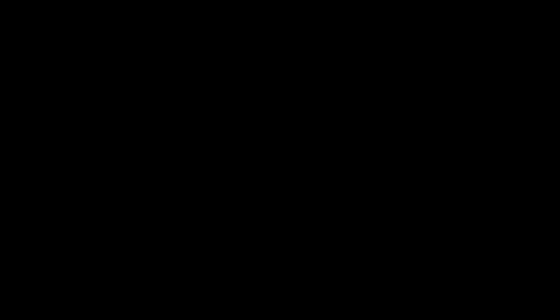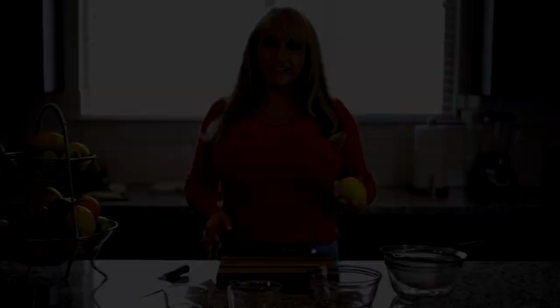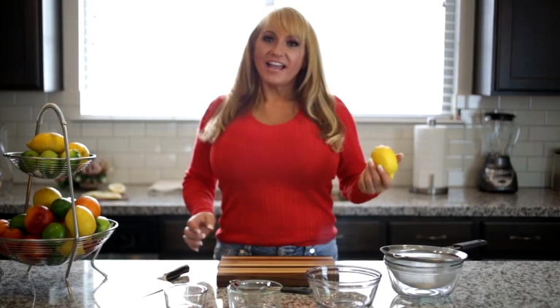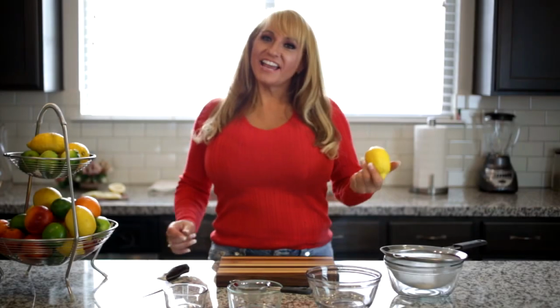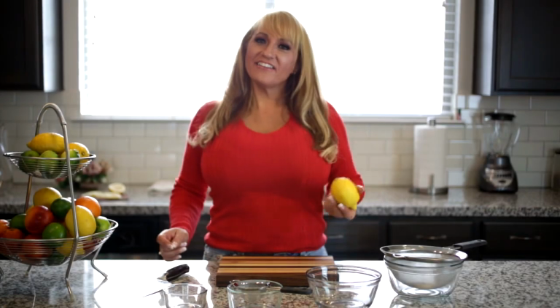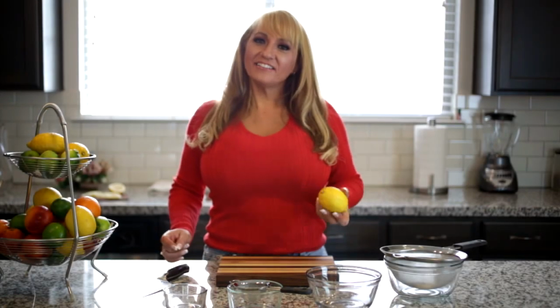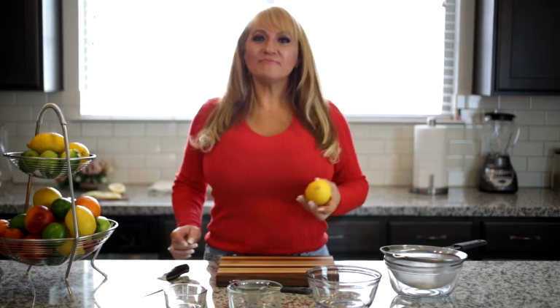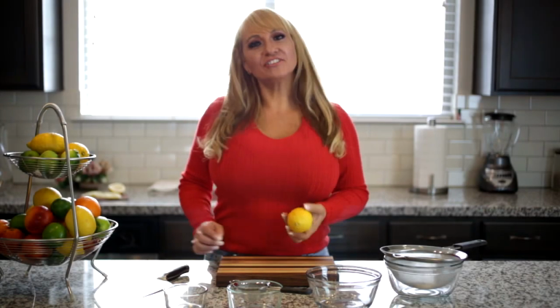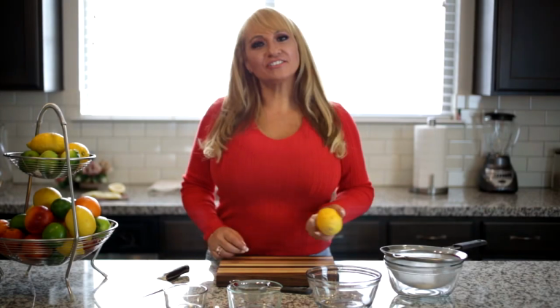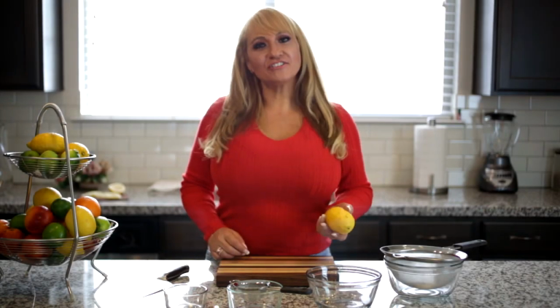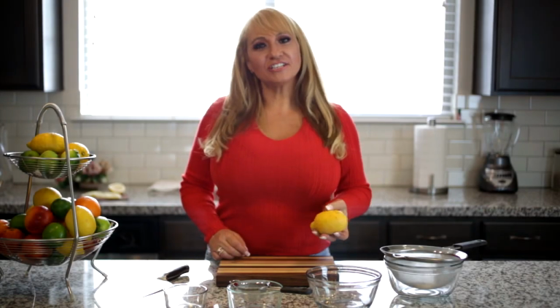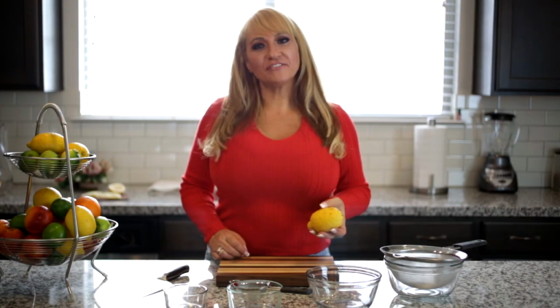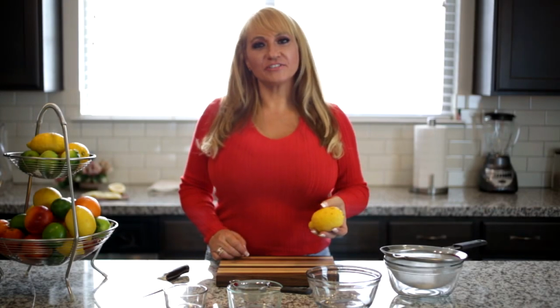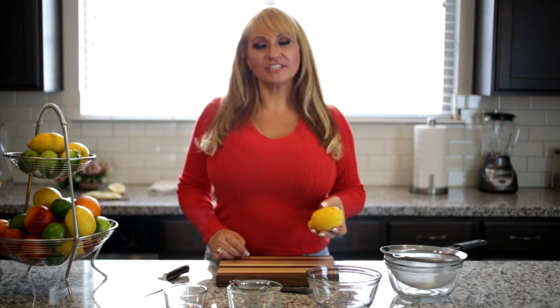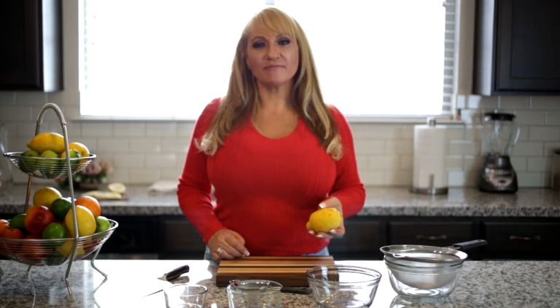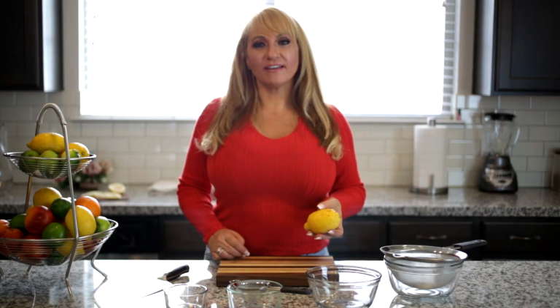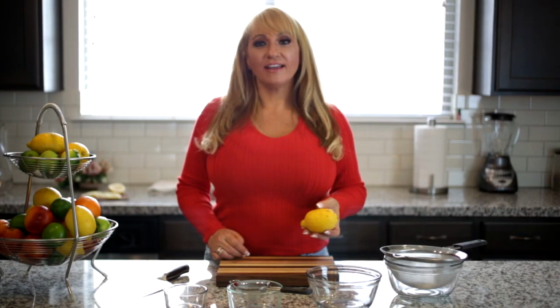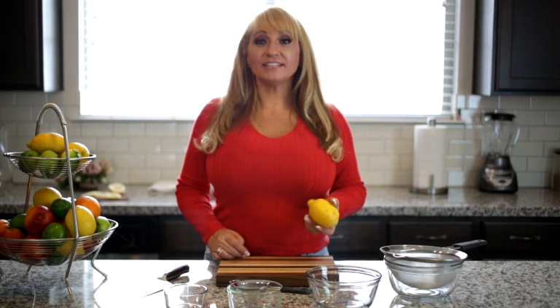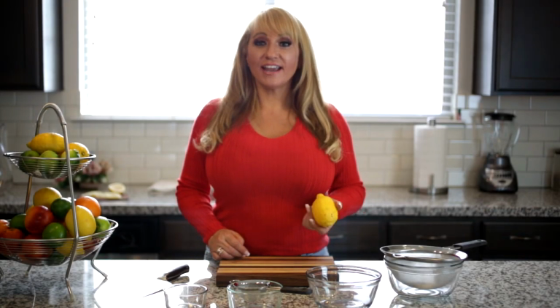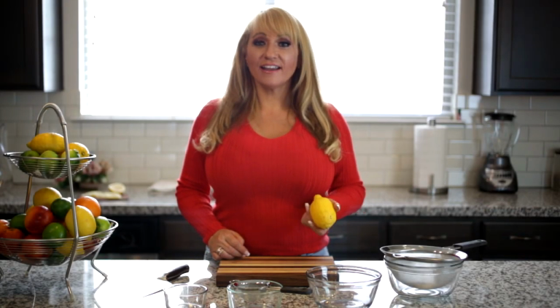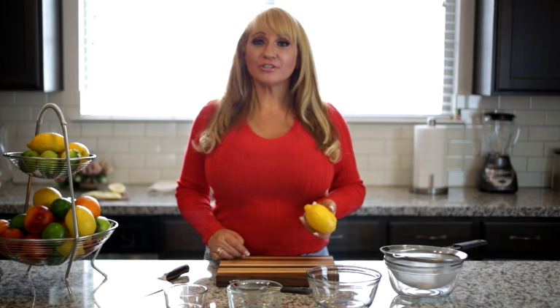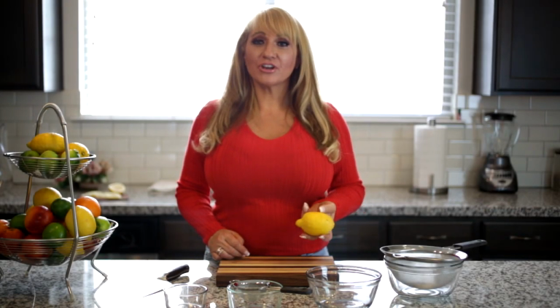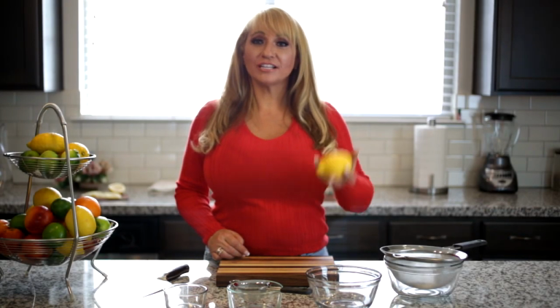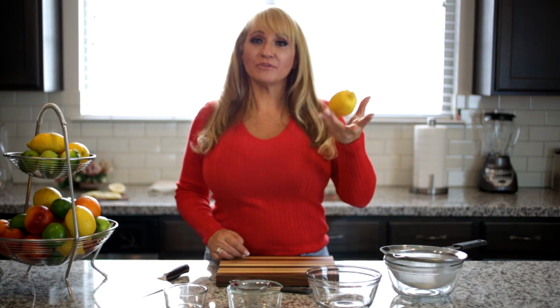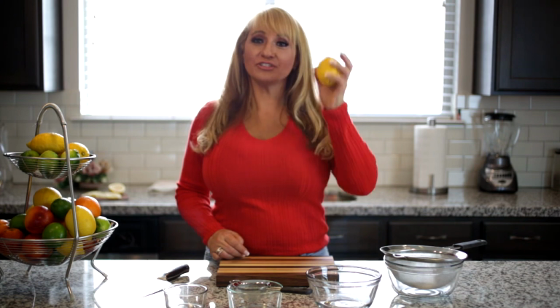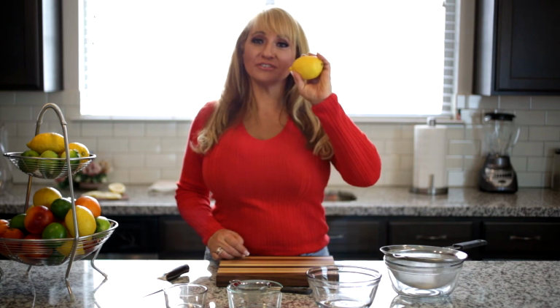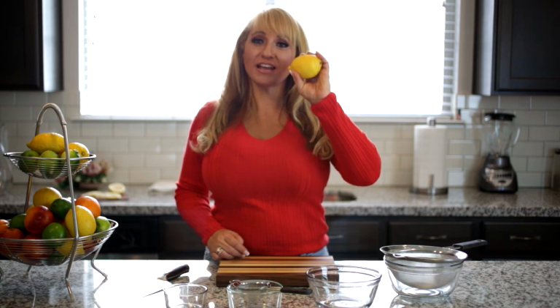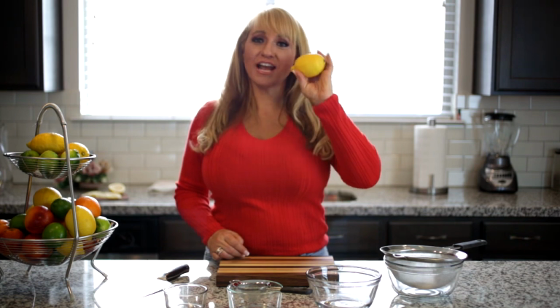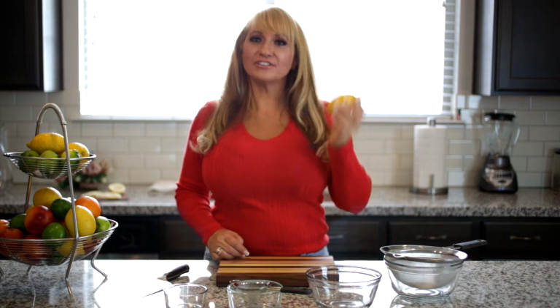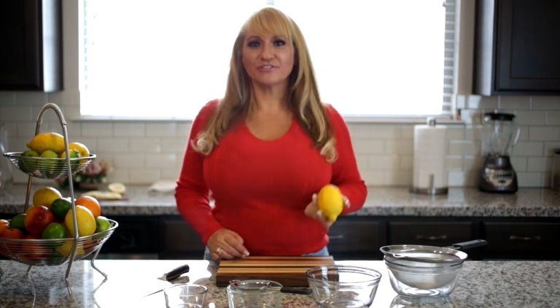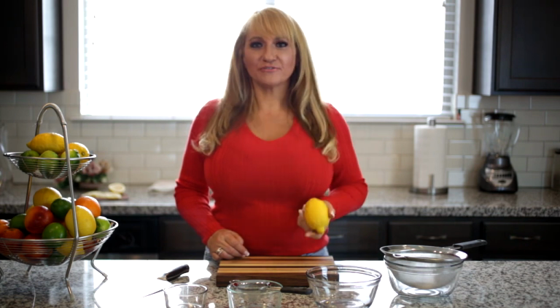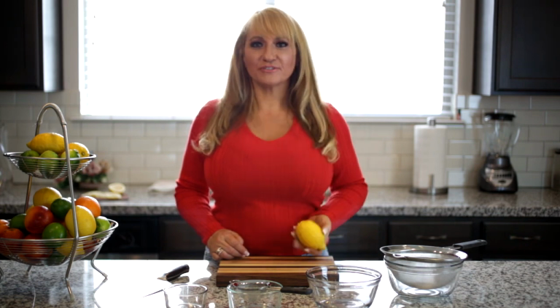Hey y'all, I'm Michelin star trained chef Asumti Garibay and today I'm going to show you how to get the most juice out of your citrus fruits.